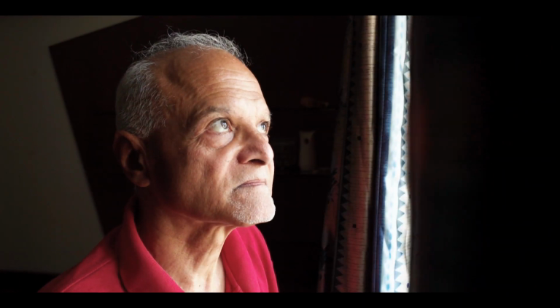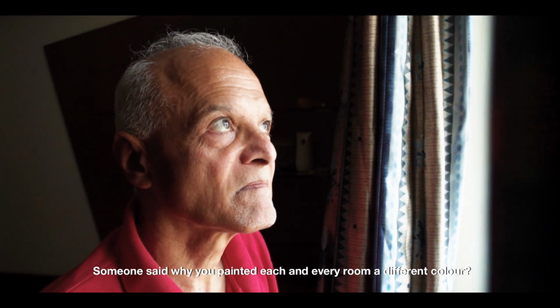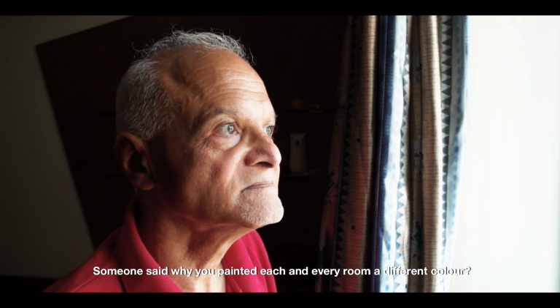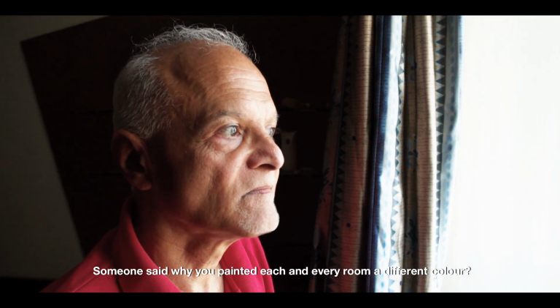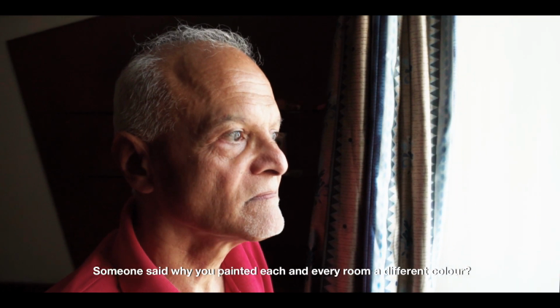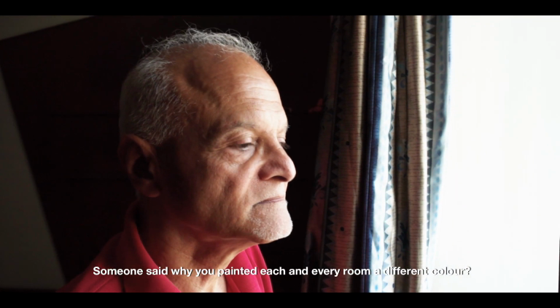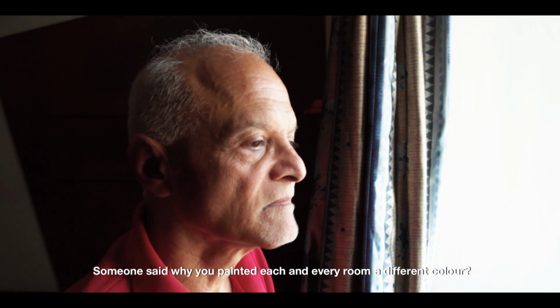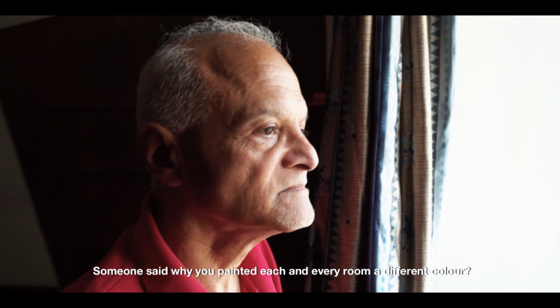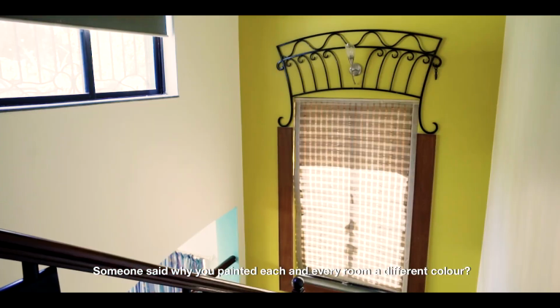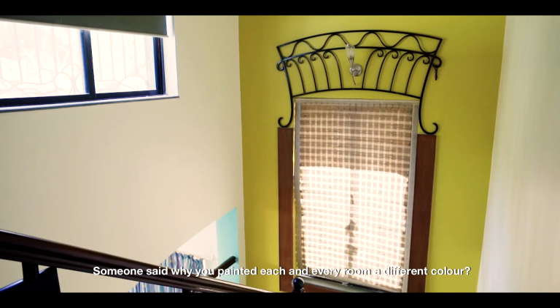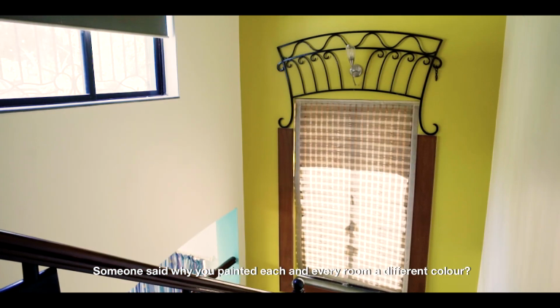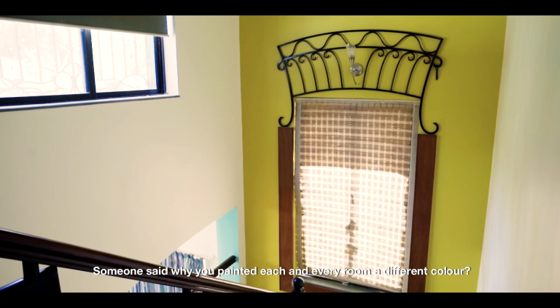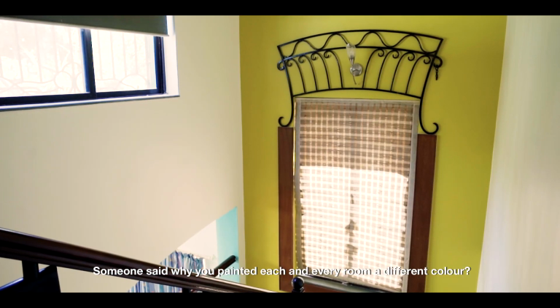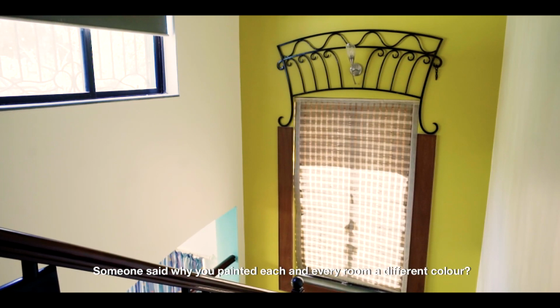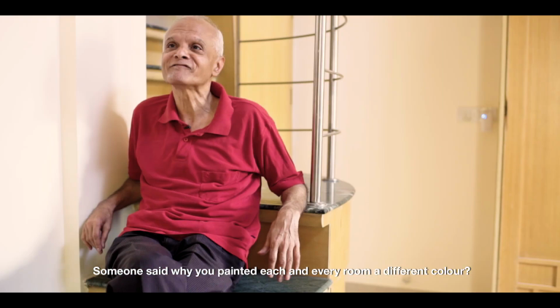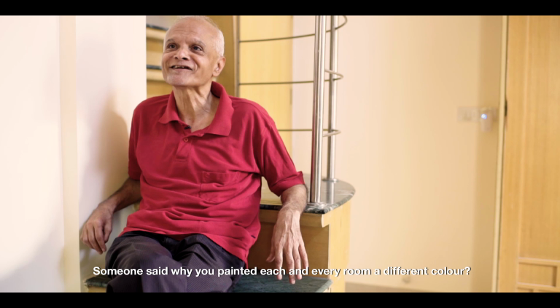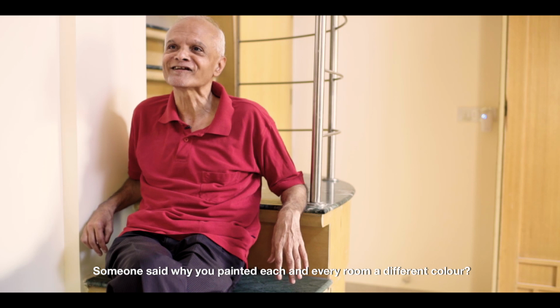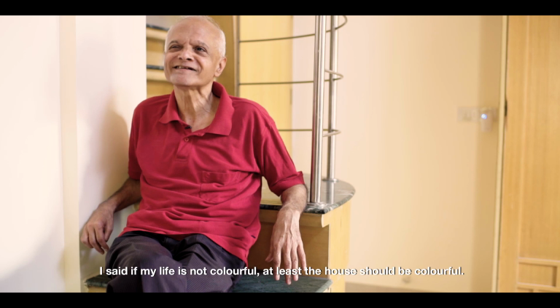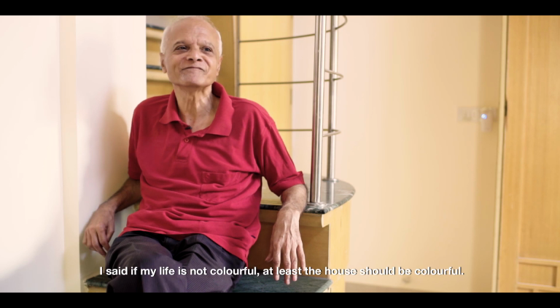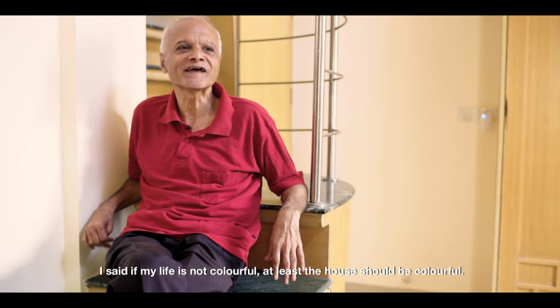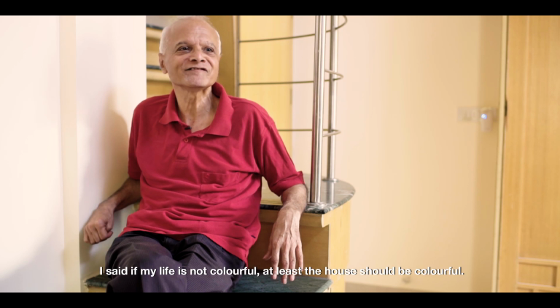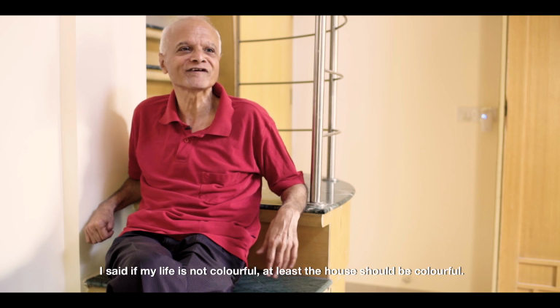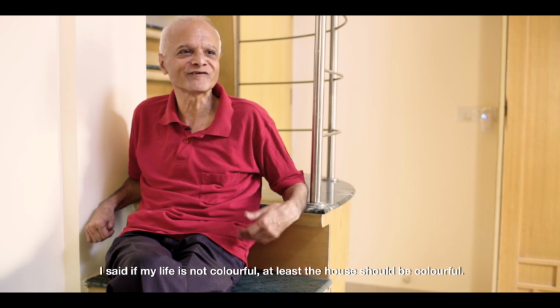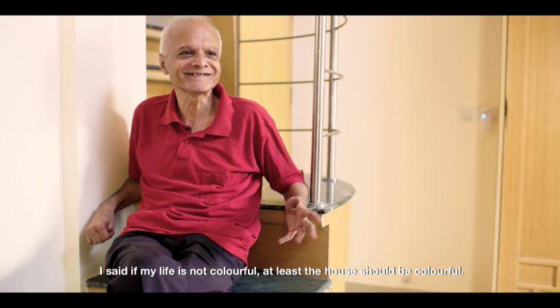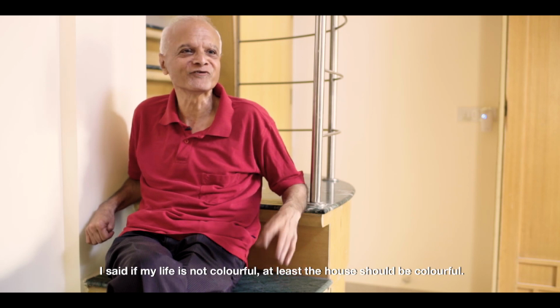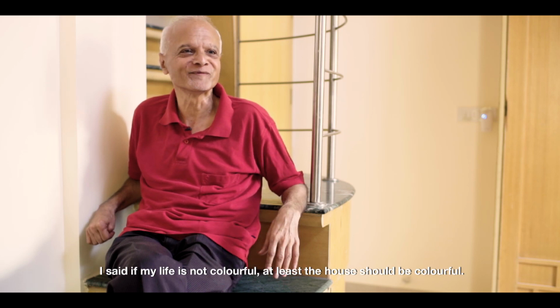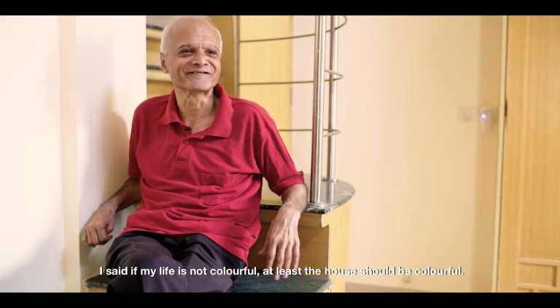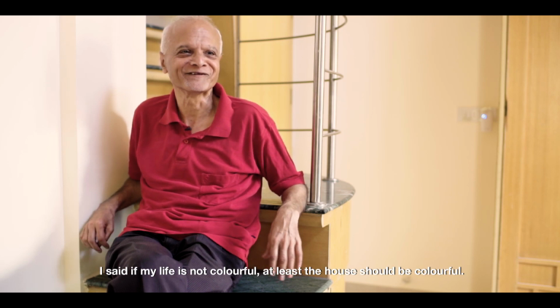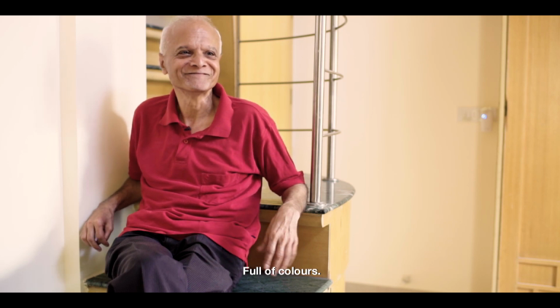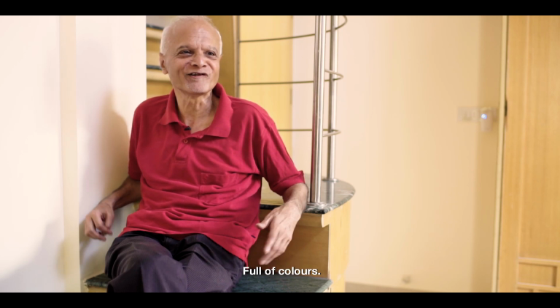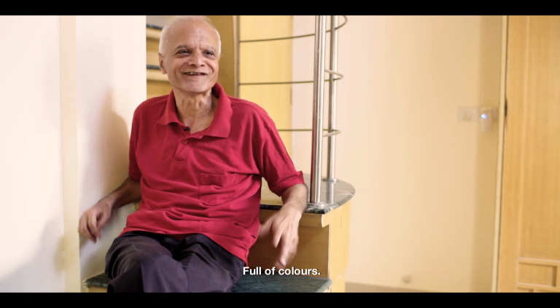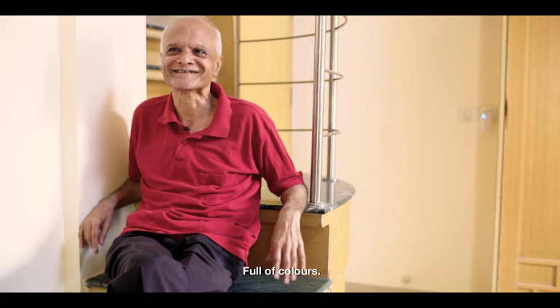Someone said, why would you paint every room a different colour? I said, if my life is not colourful, at least the house should be colourful — full of colours.